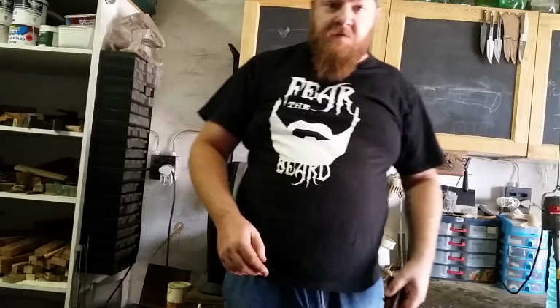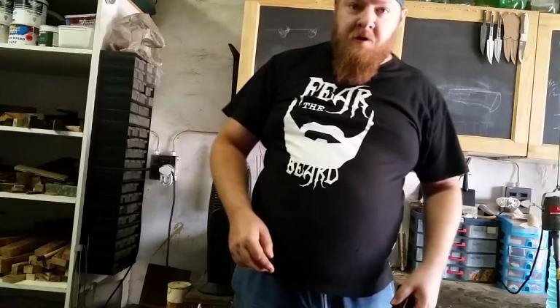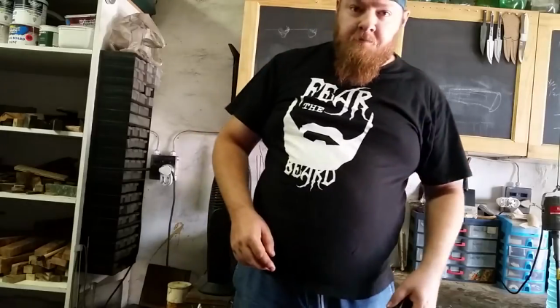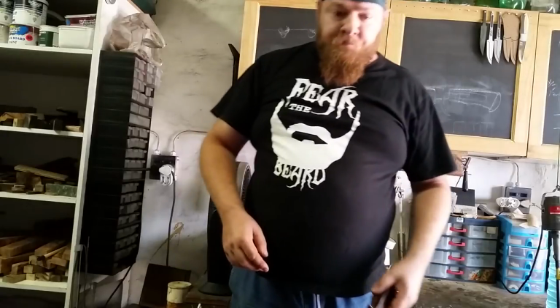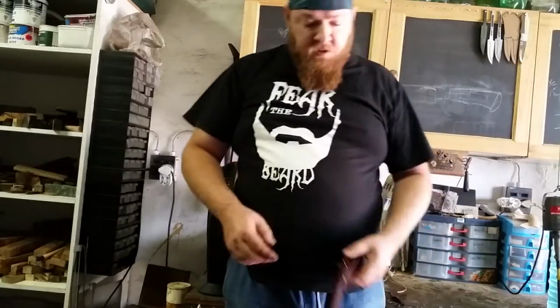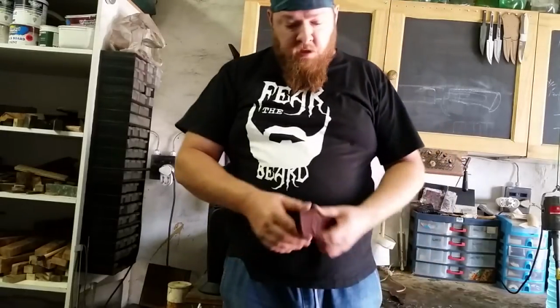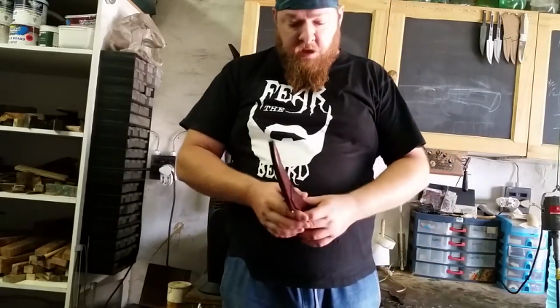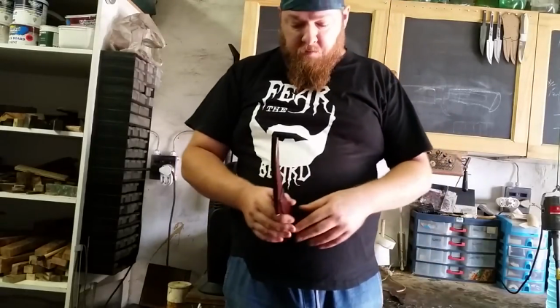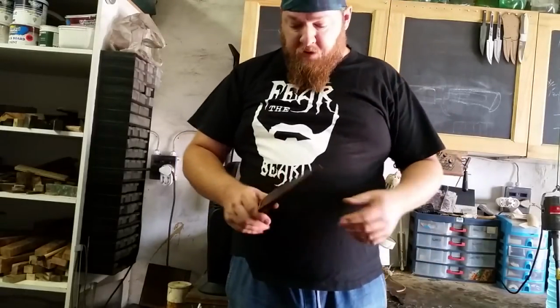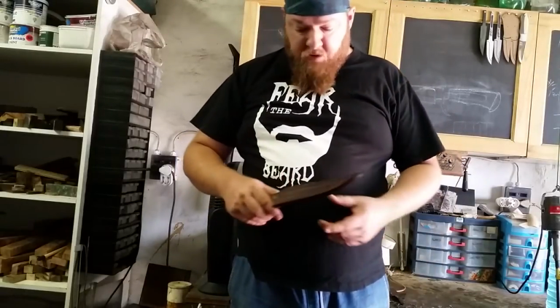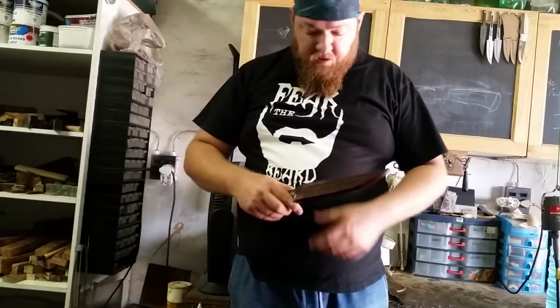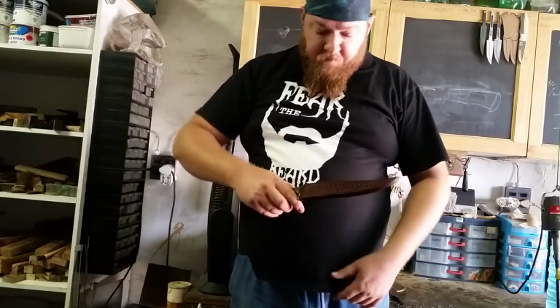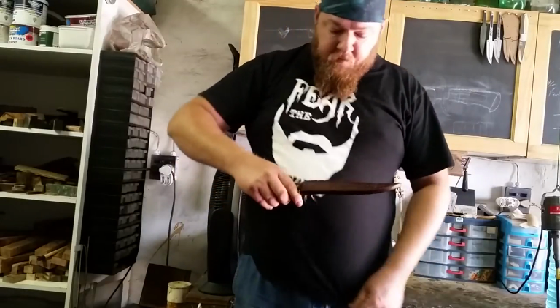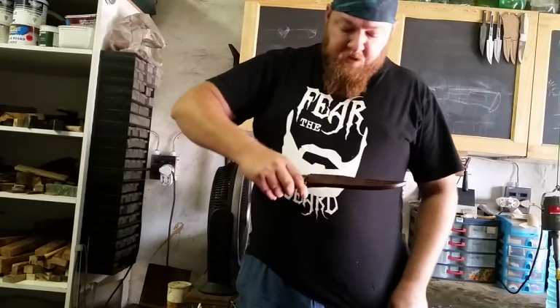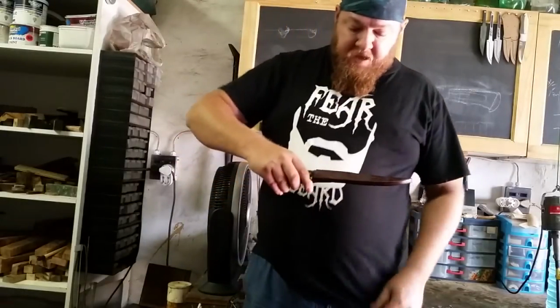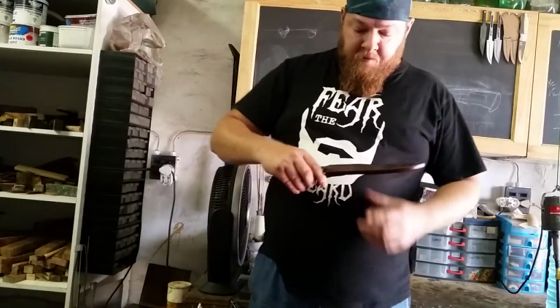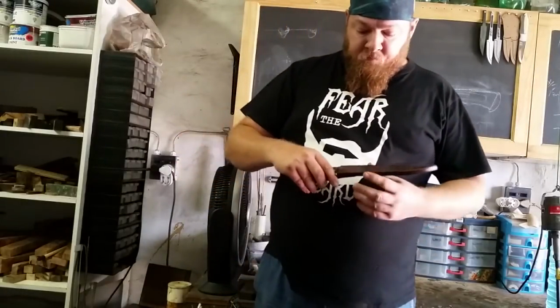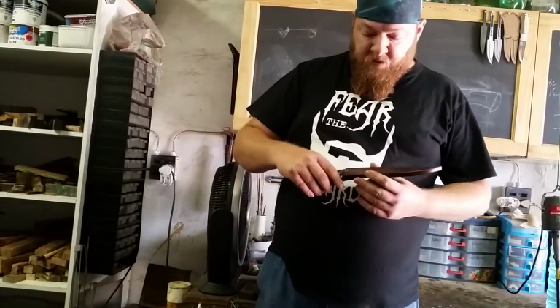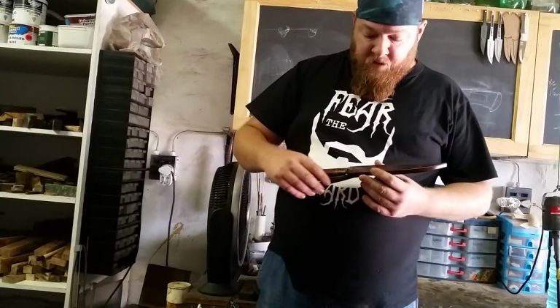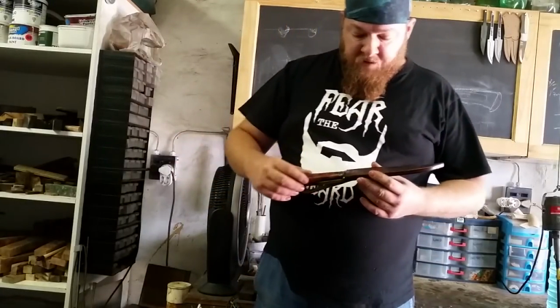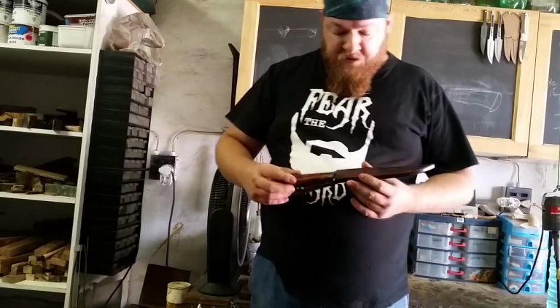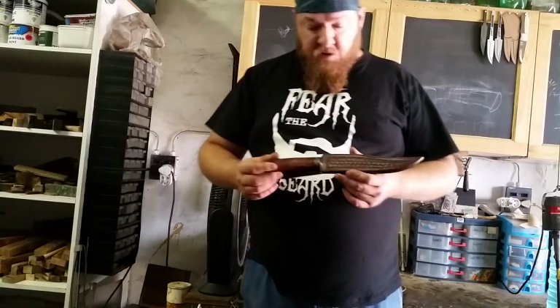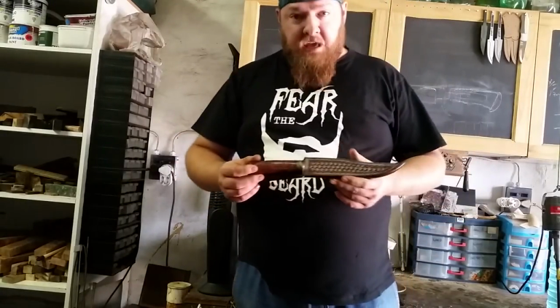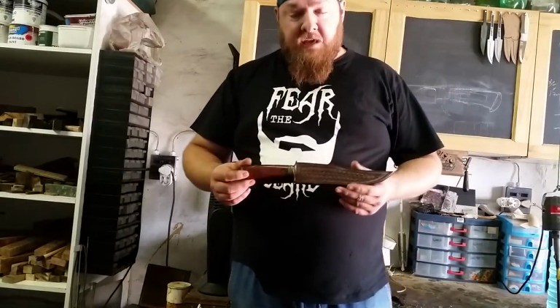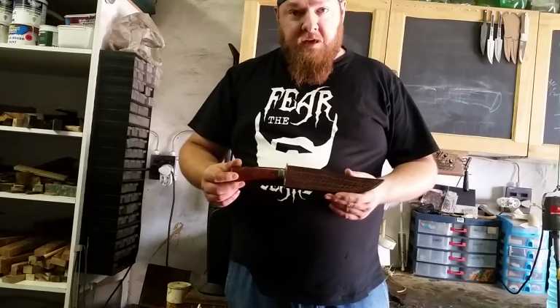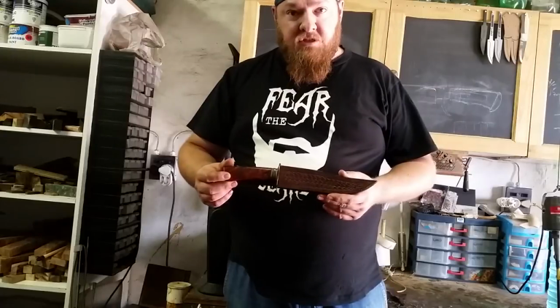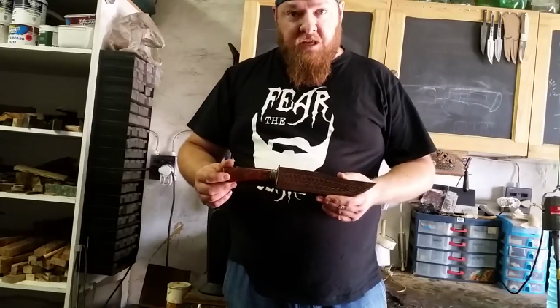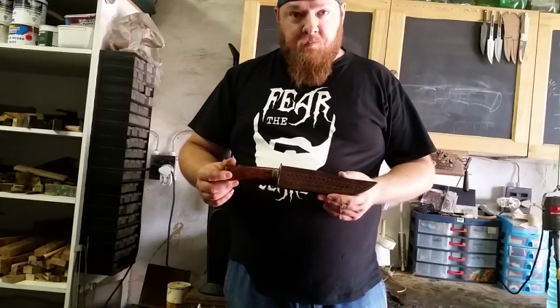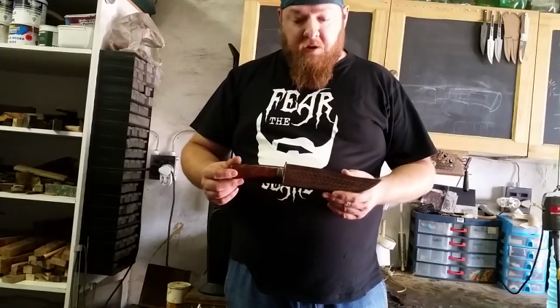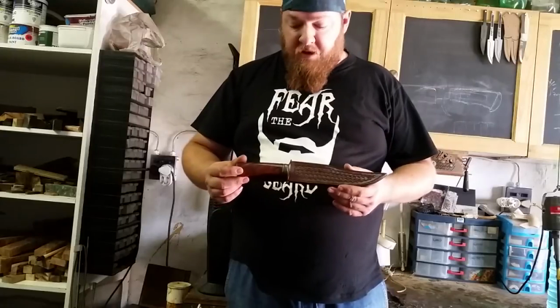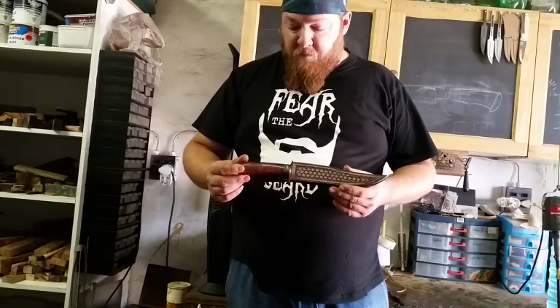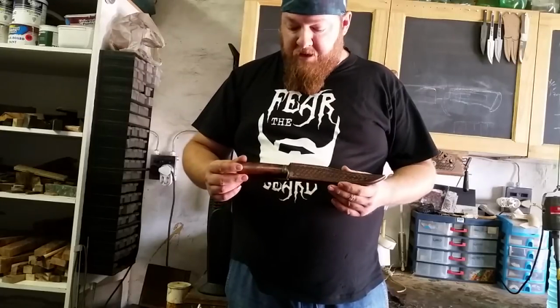Good morning everyone. I'm going to do another knife review today. This is on a Gents Bowie that I've made.